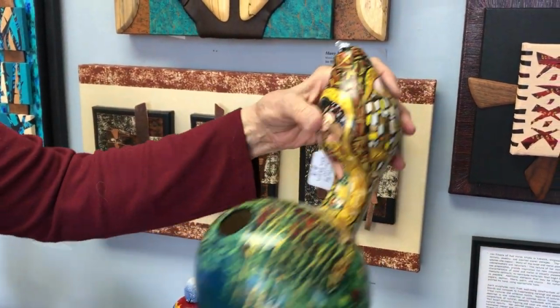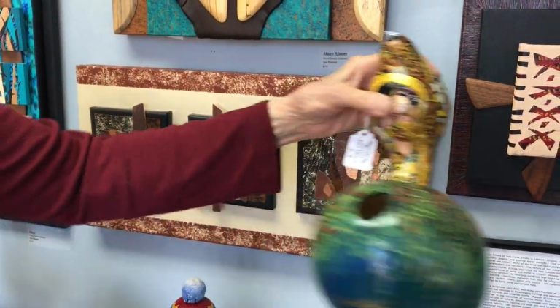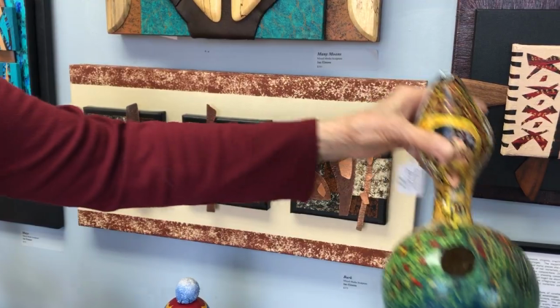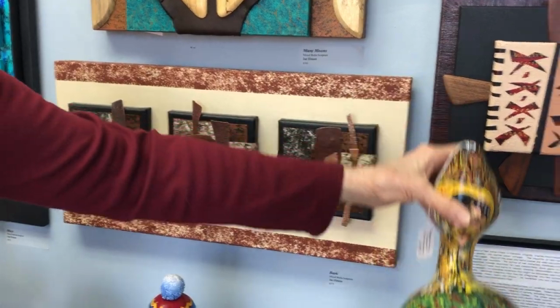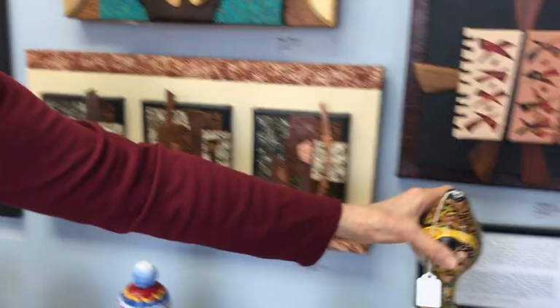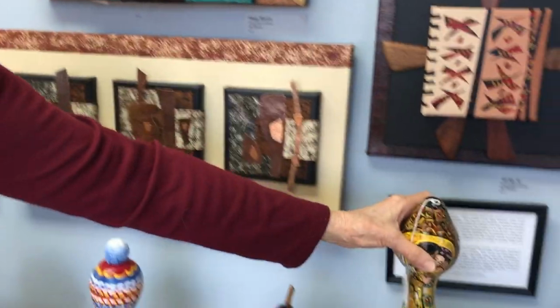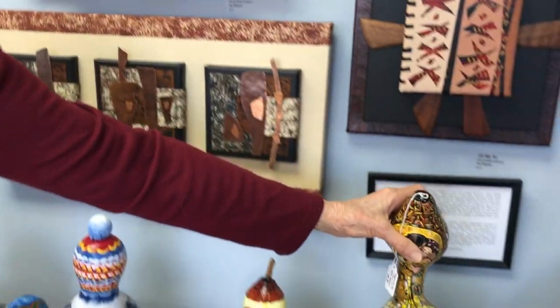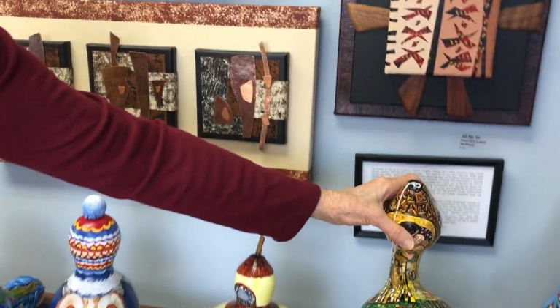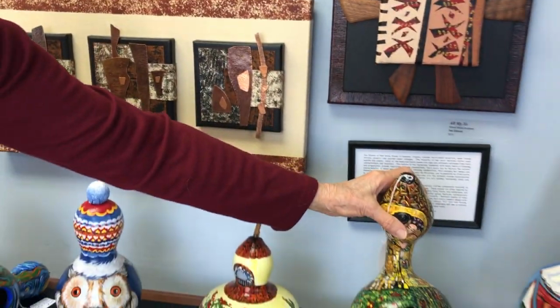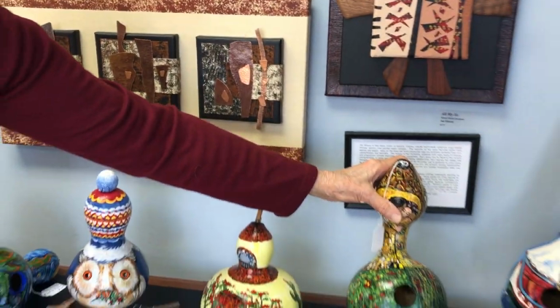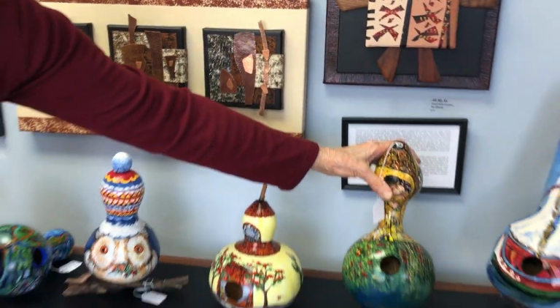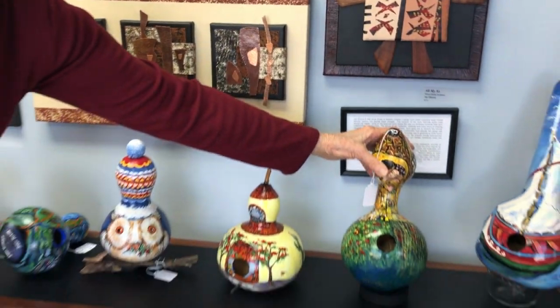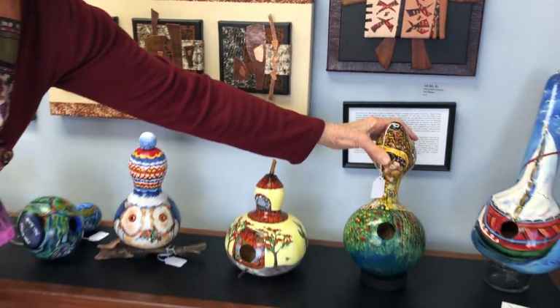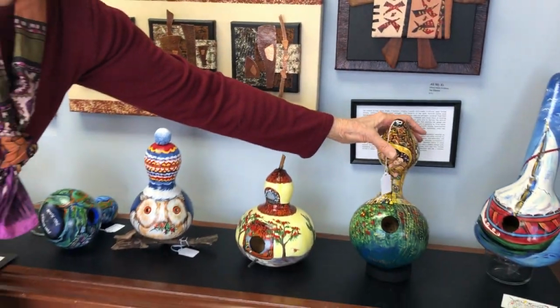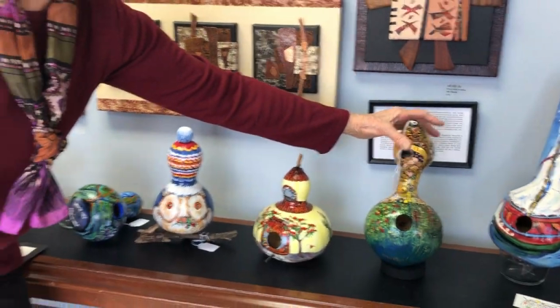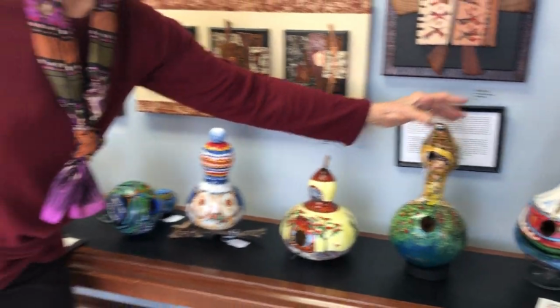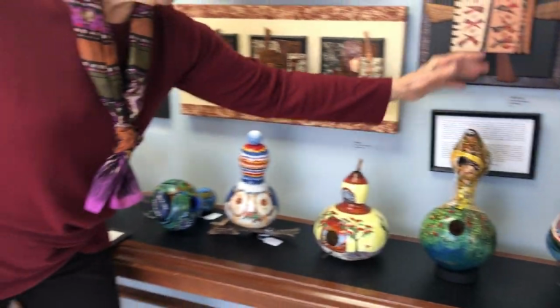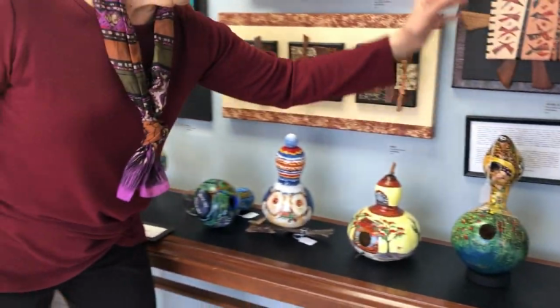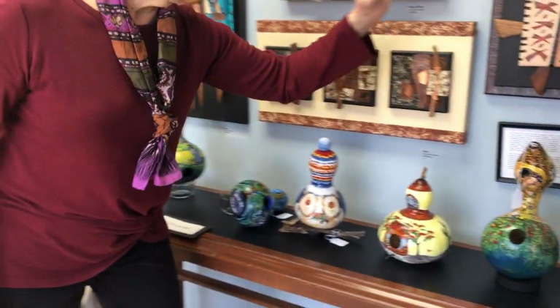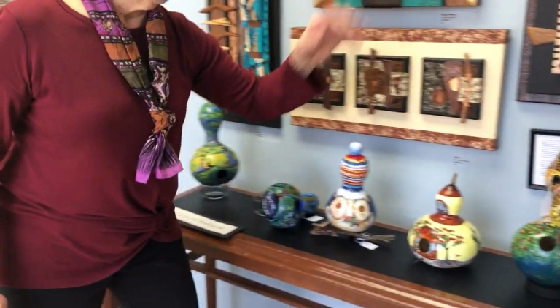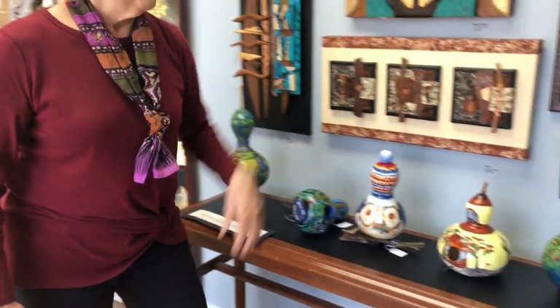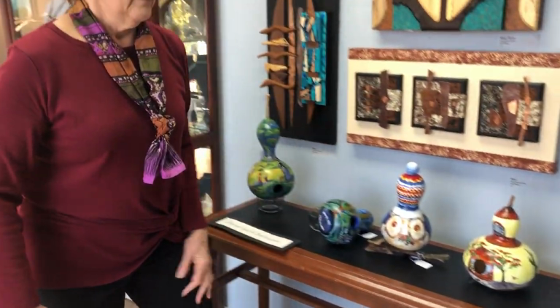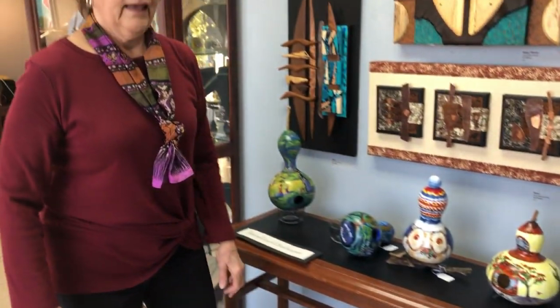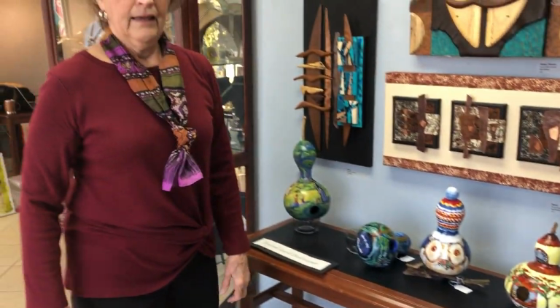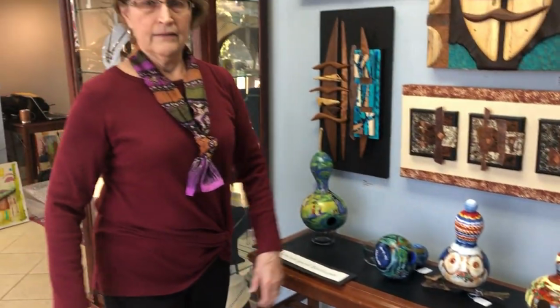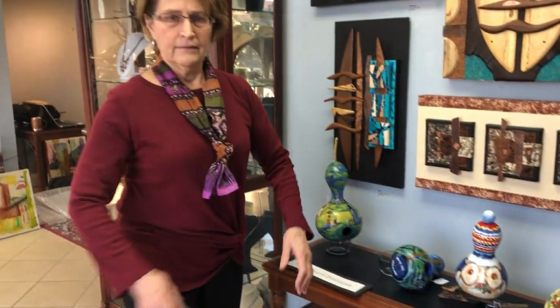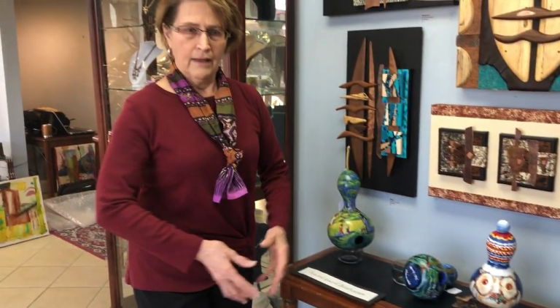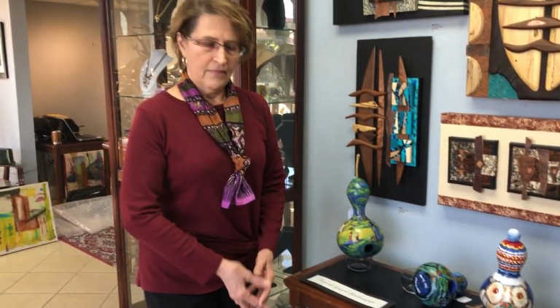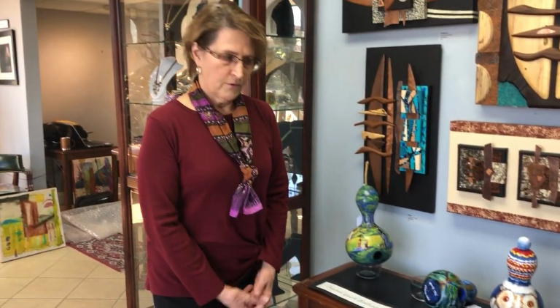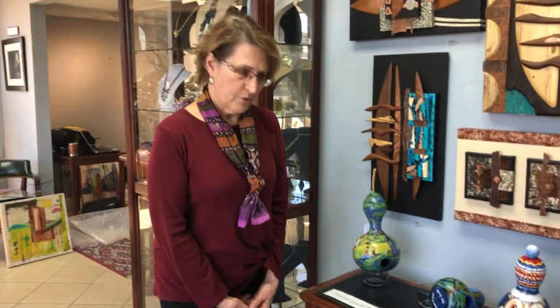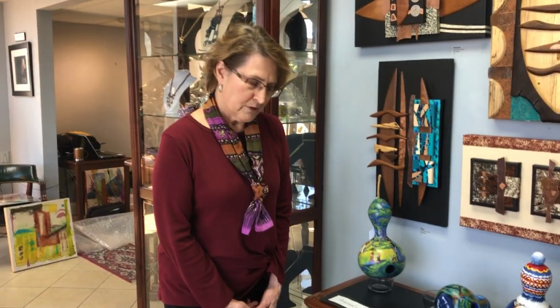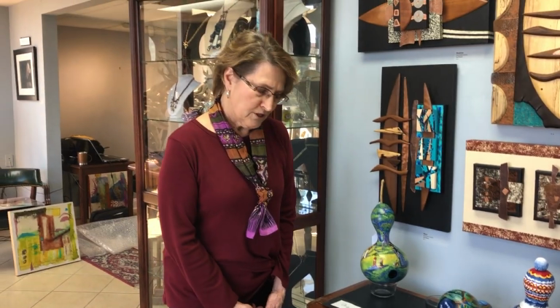These are available at the gallery out in Colonial Beach, and I thank you for your attention.